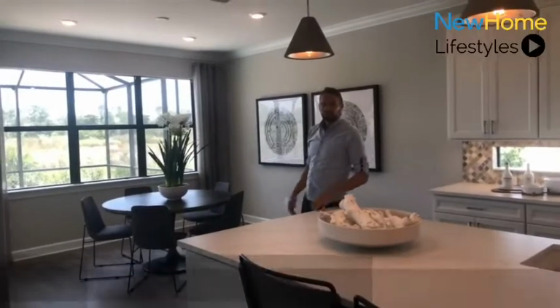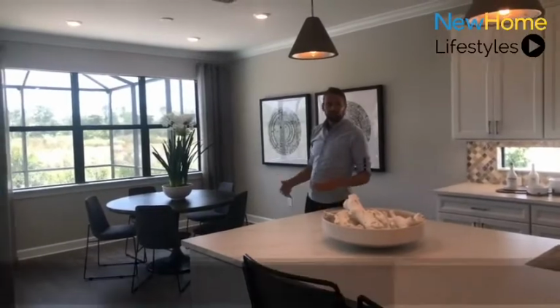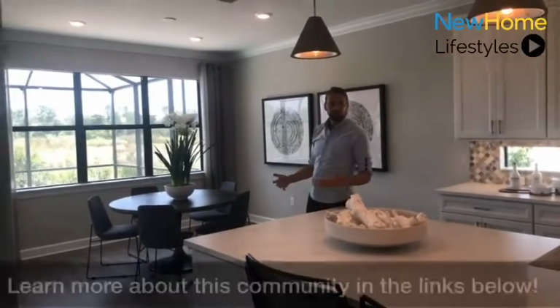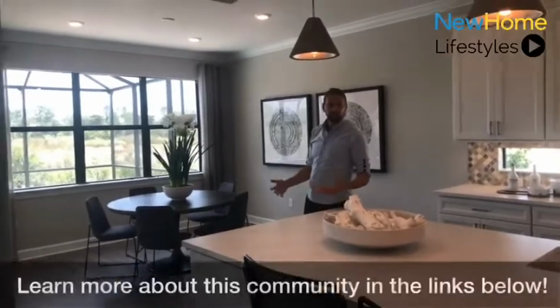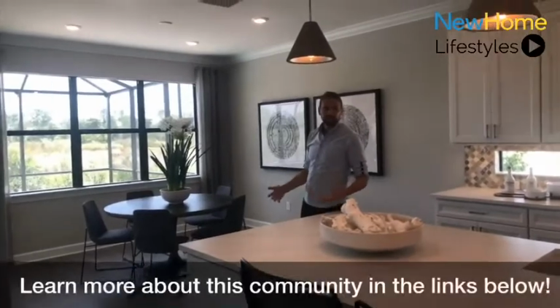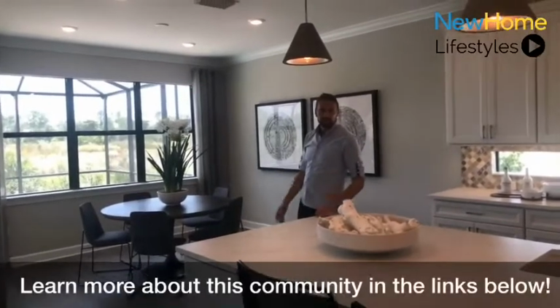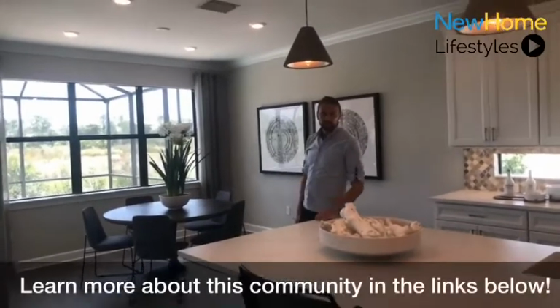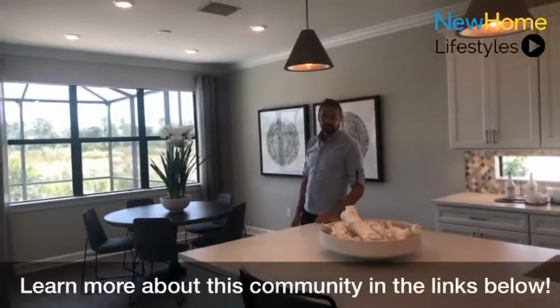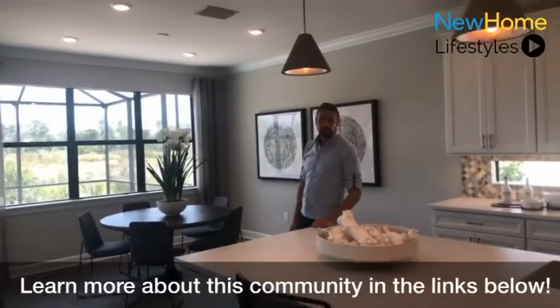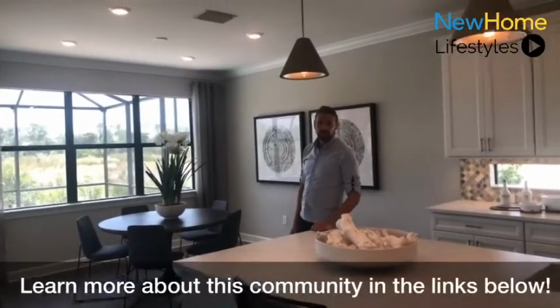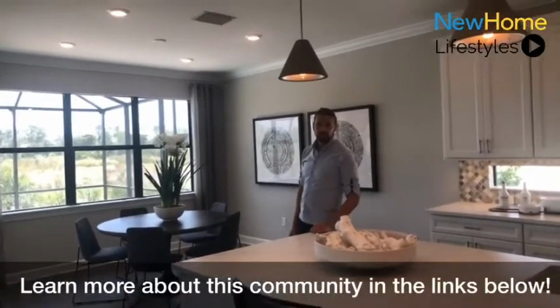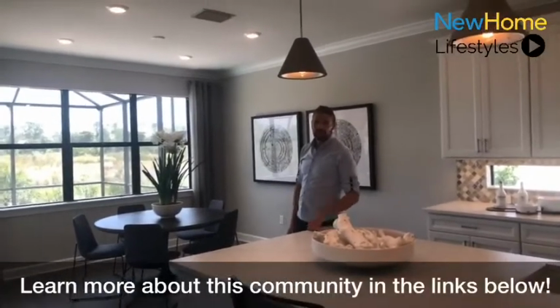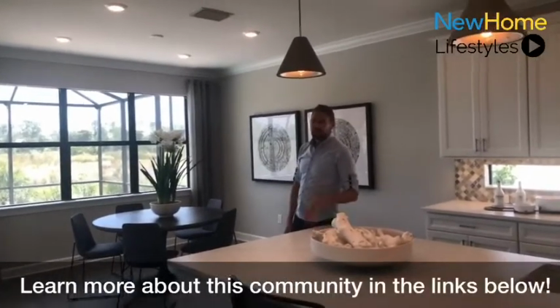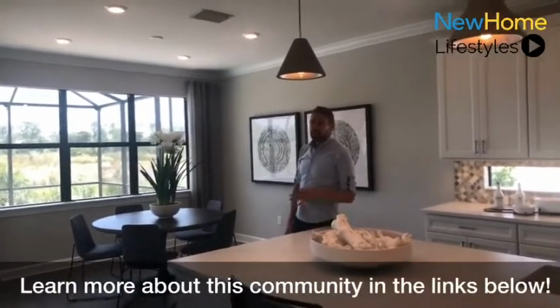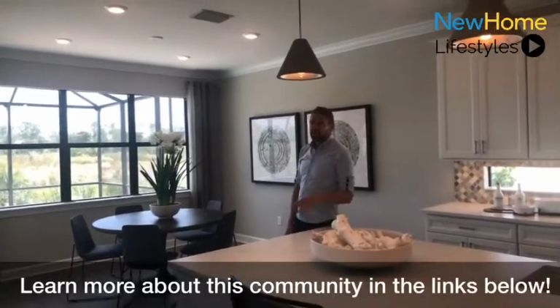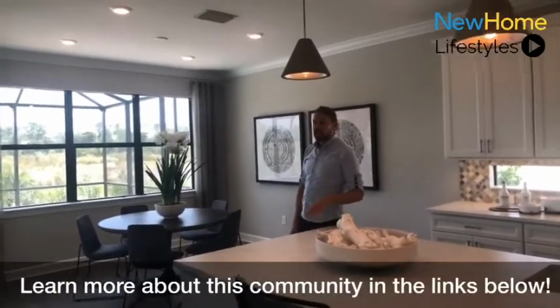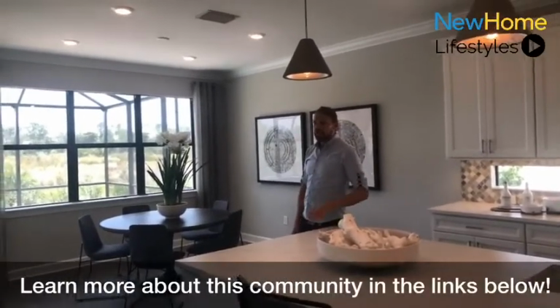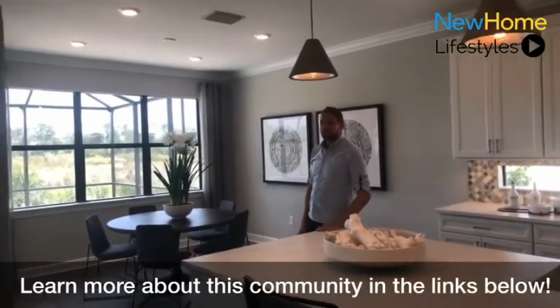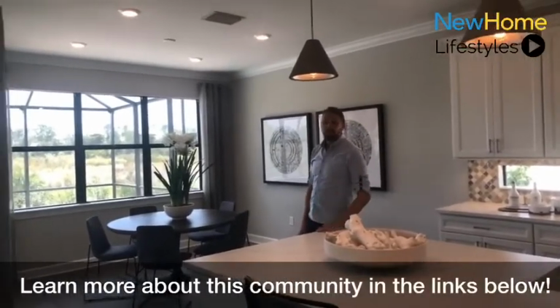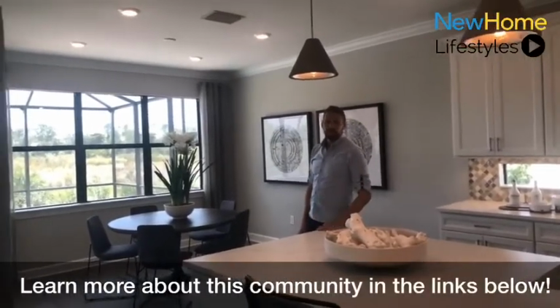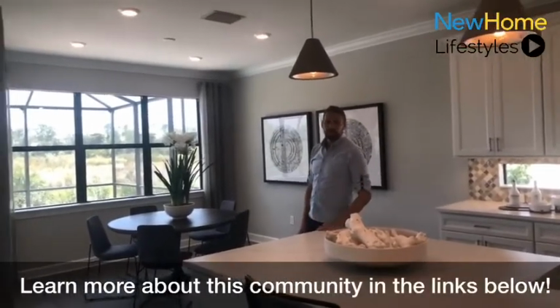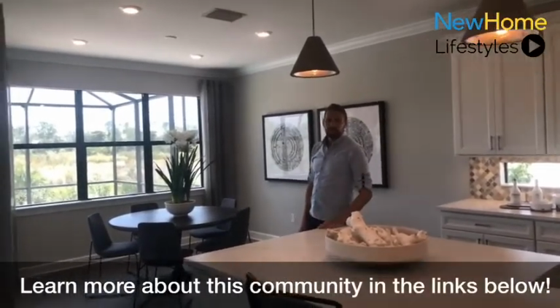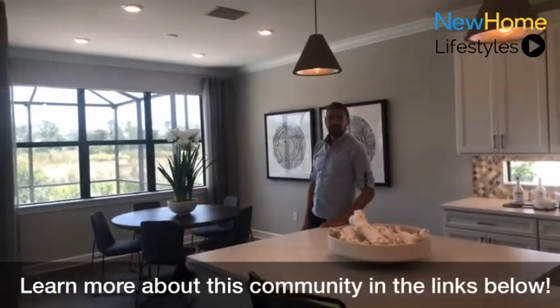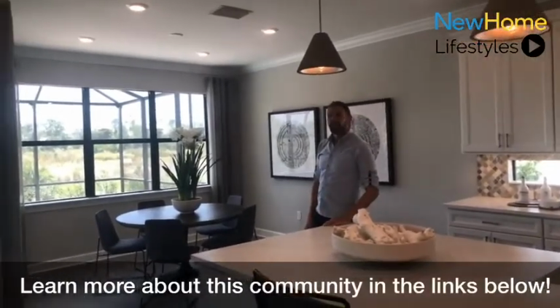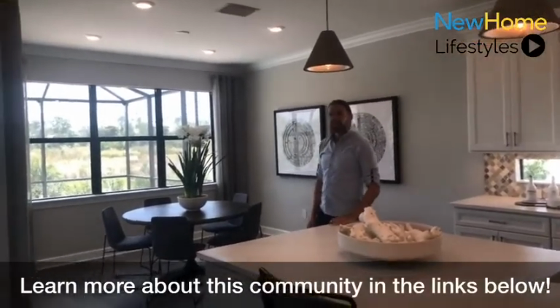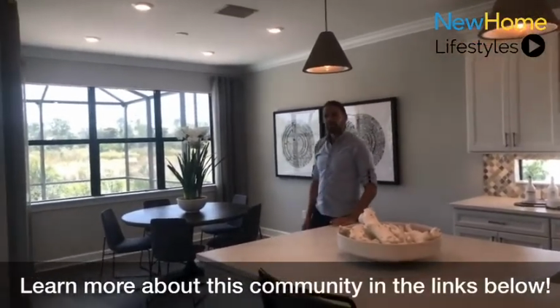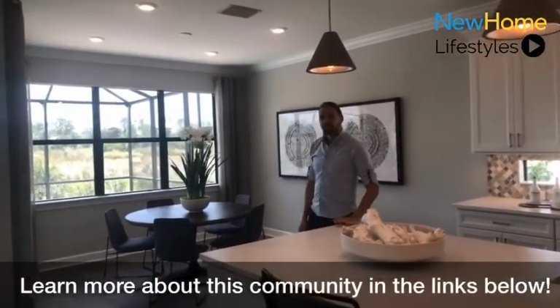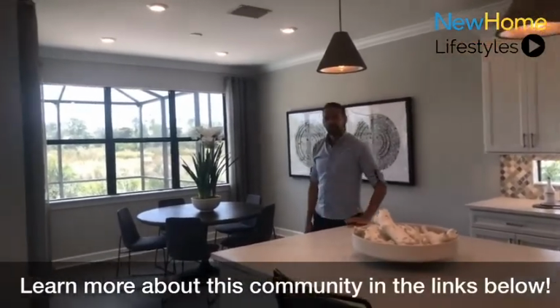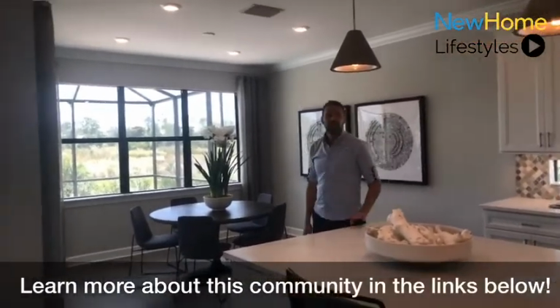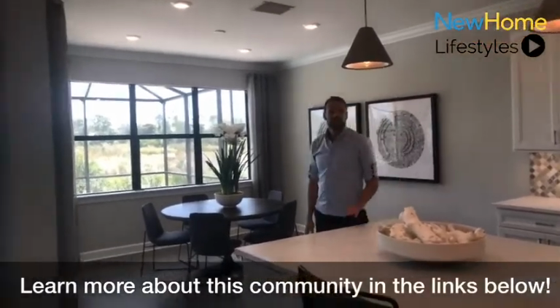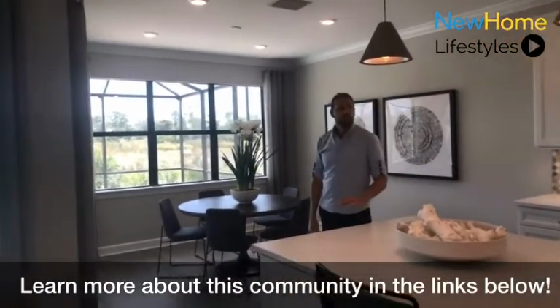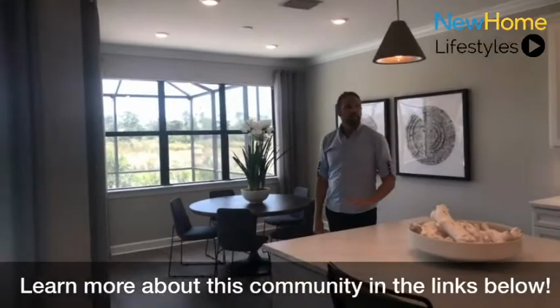With Pulte, at our design studio, there are thousands of ways to customize and personalize your home.